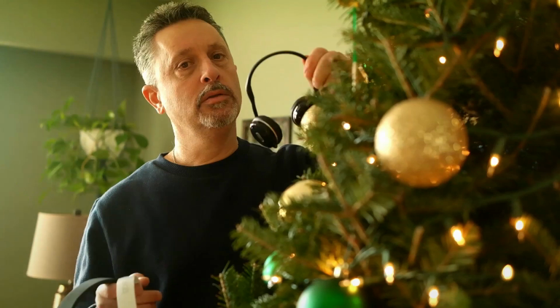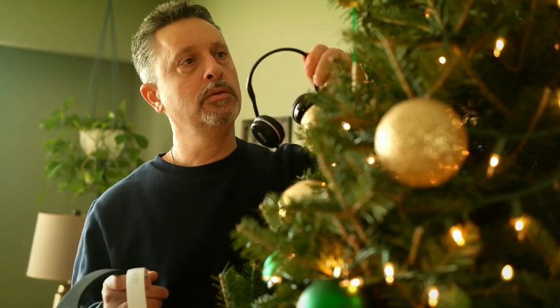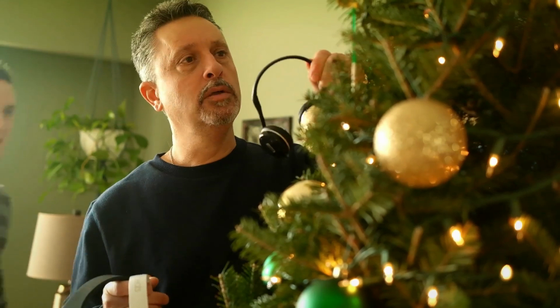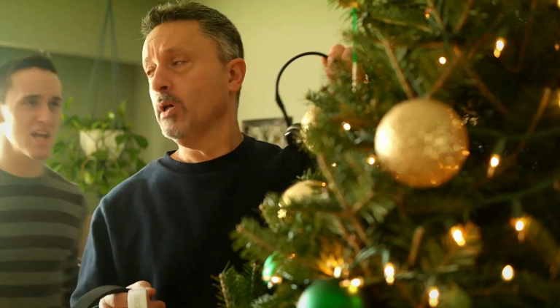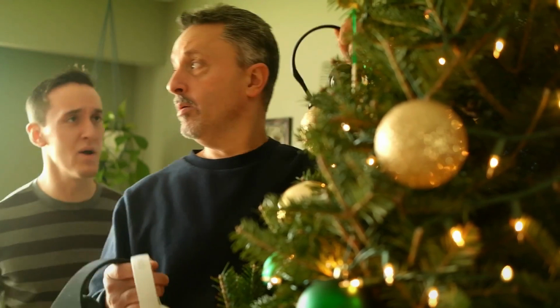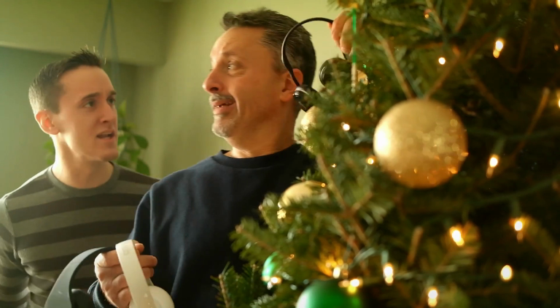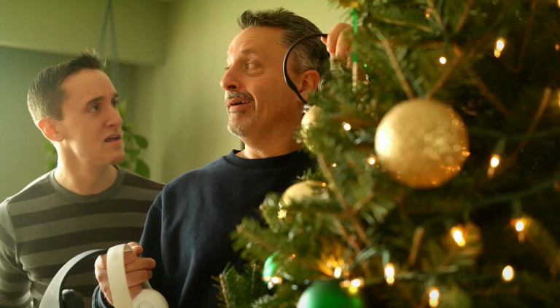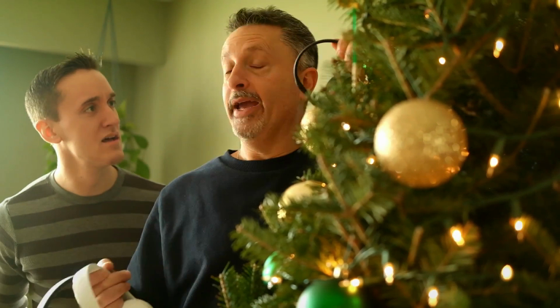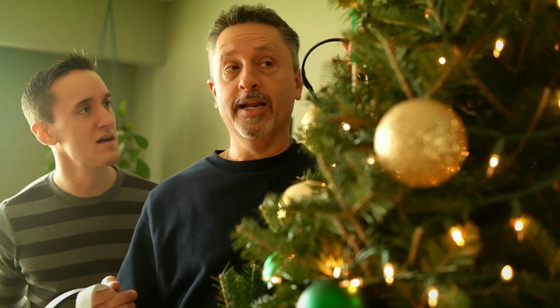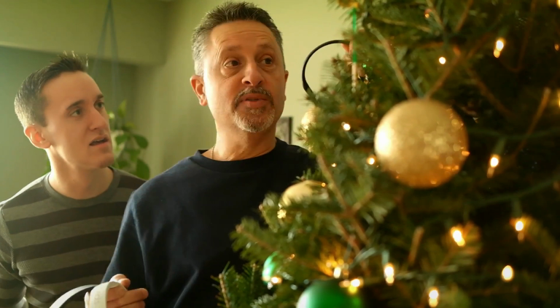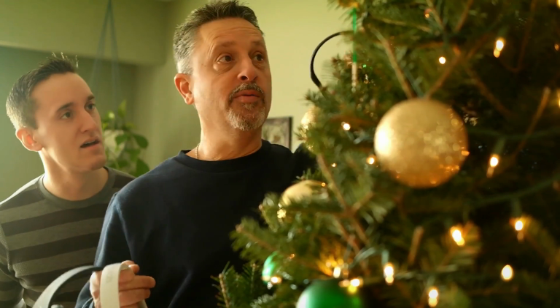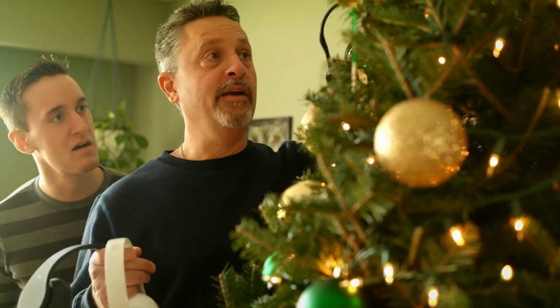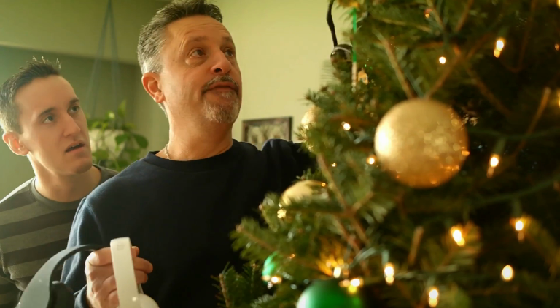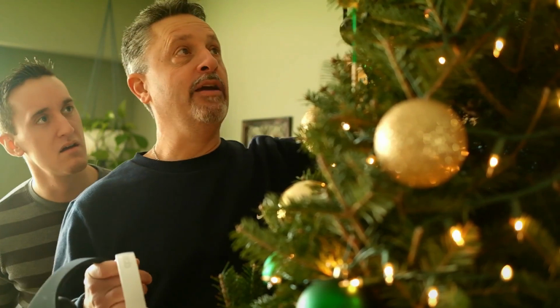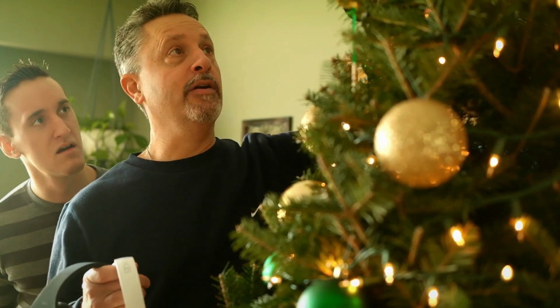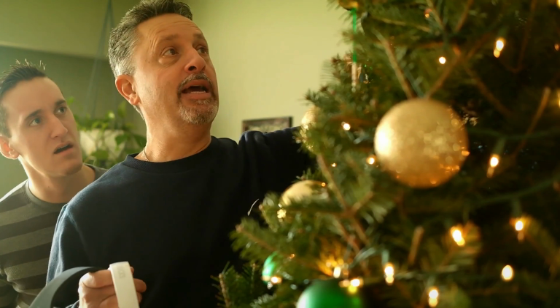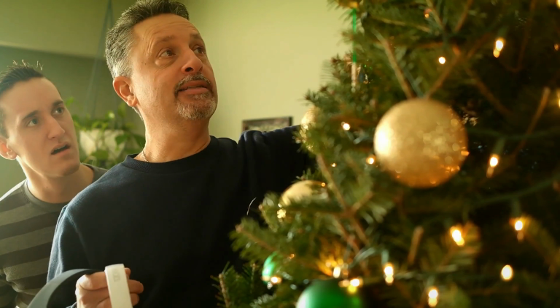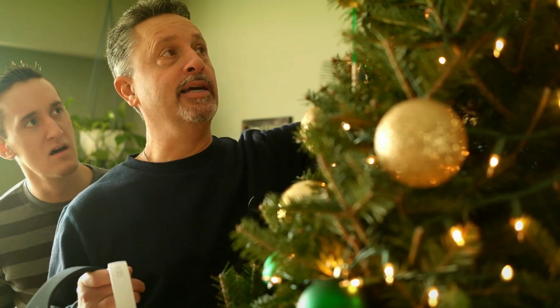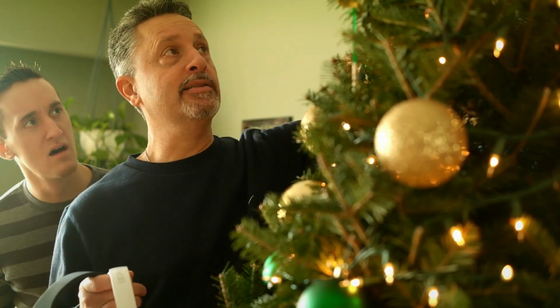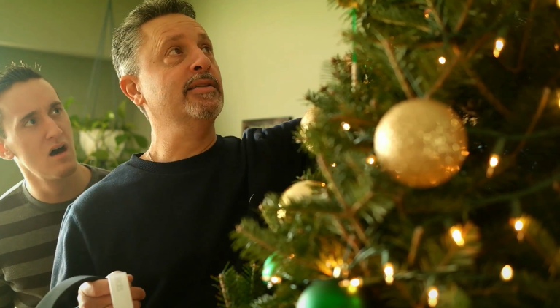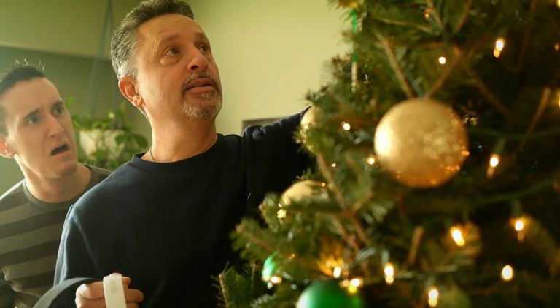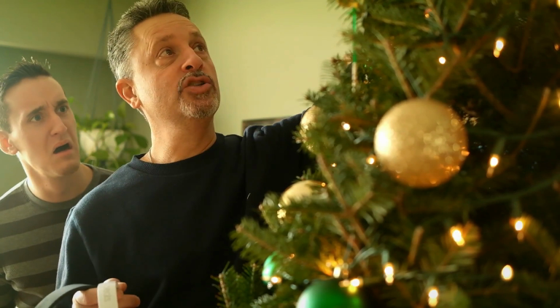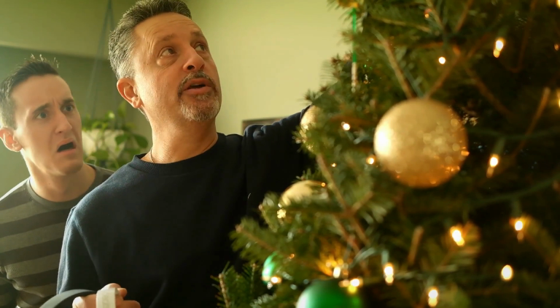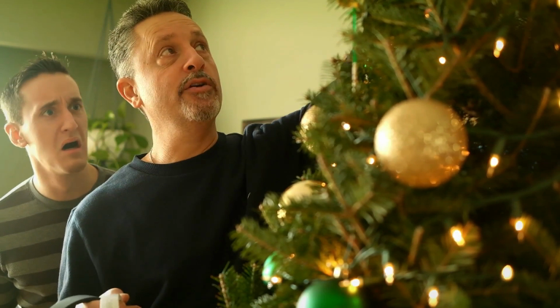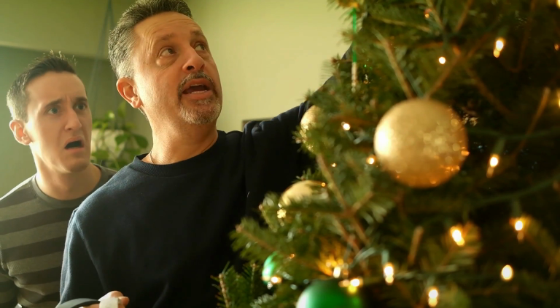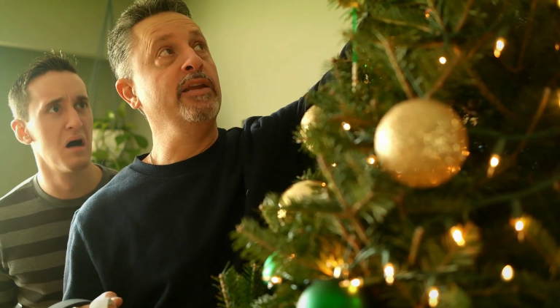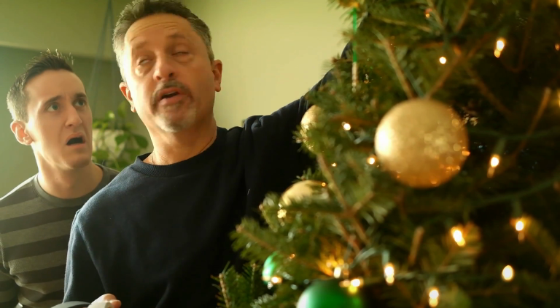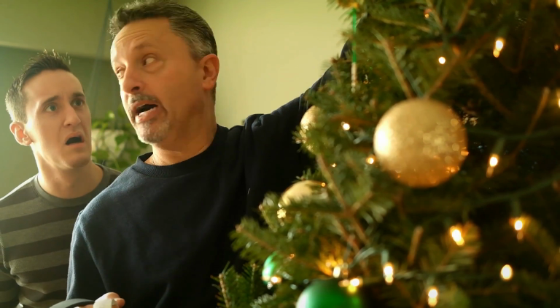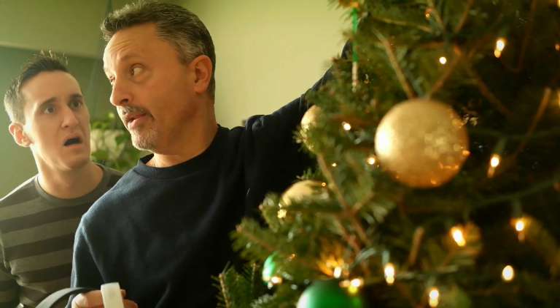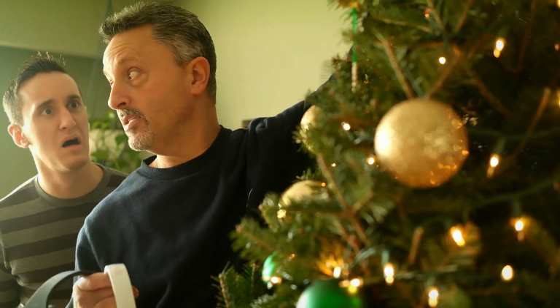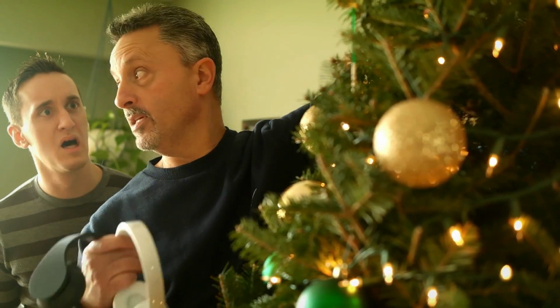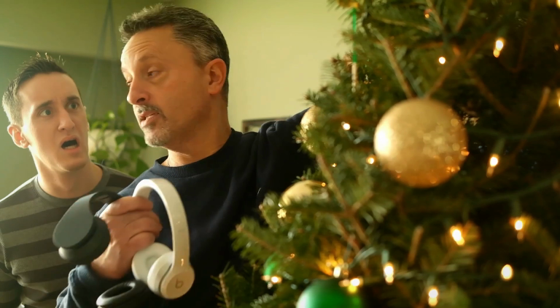Dude what are you doing? Hanging up some of my favorite headsets — this way they're handy for the holiday season.